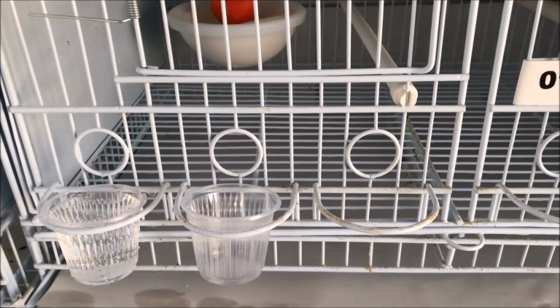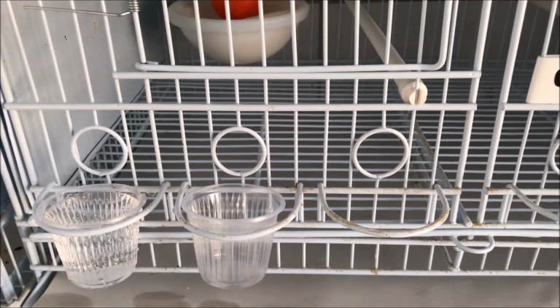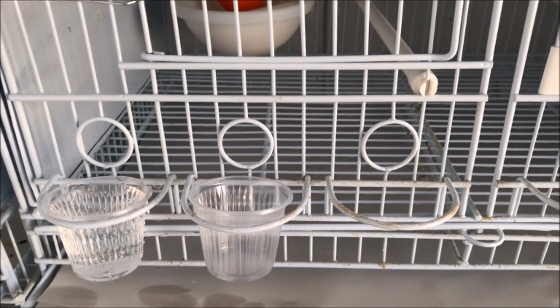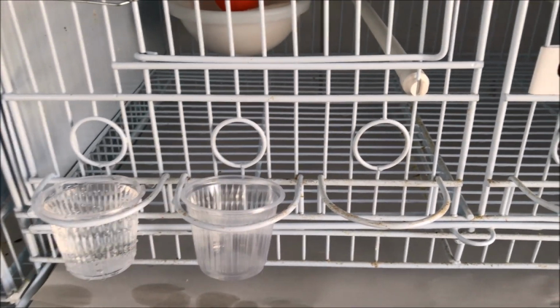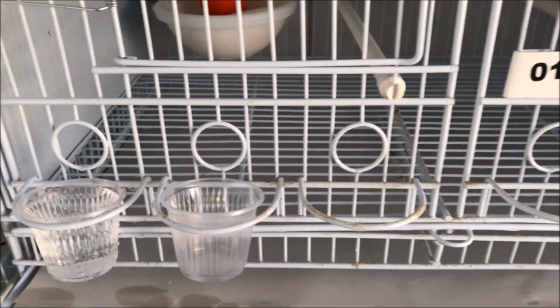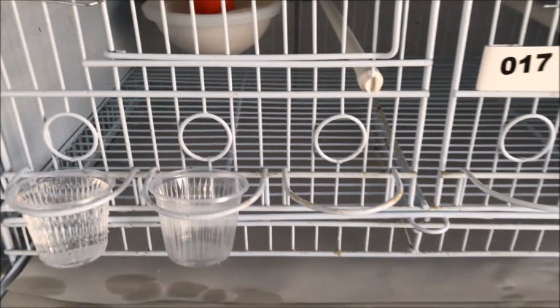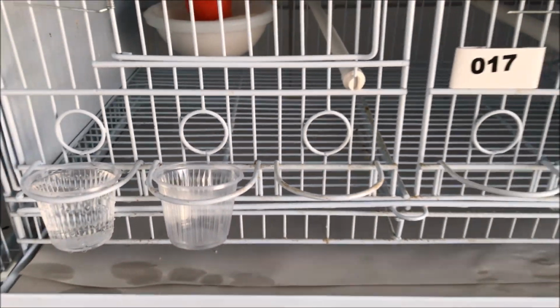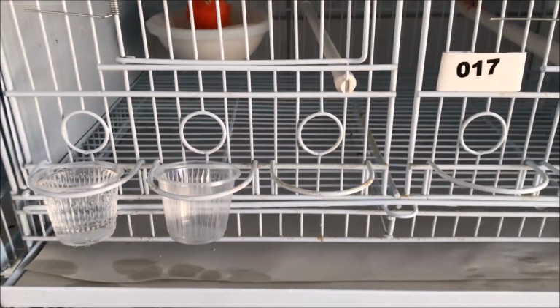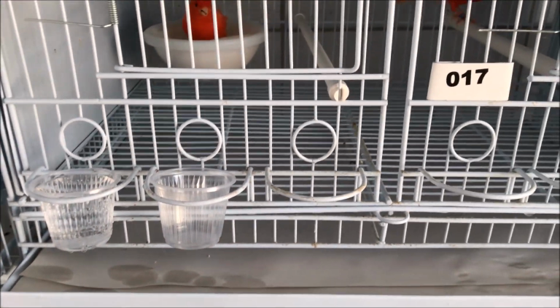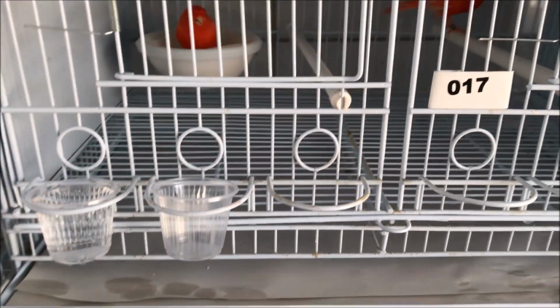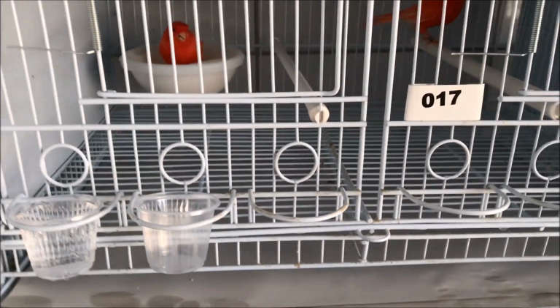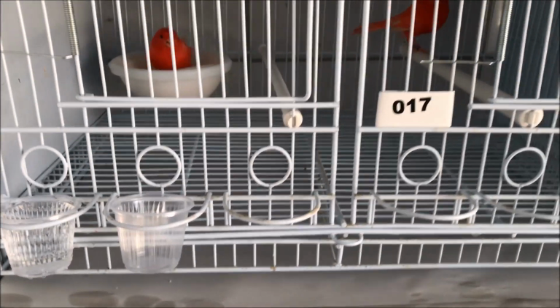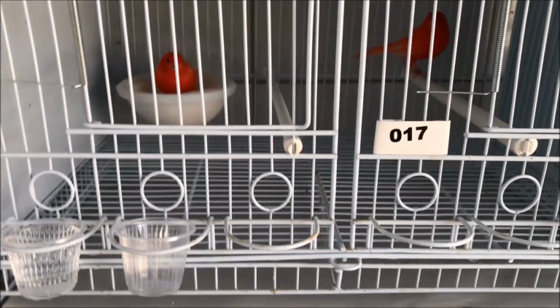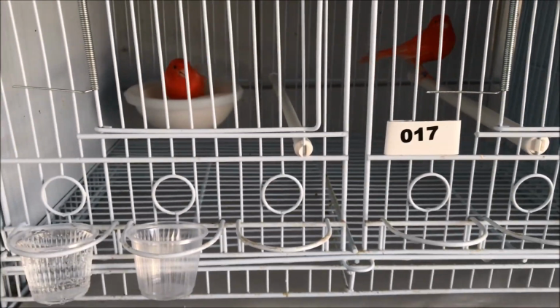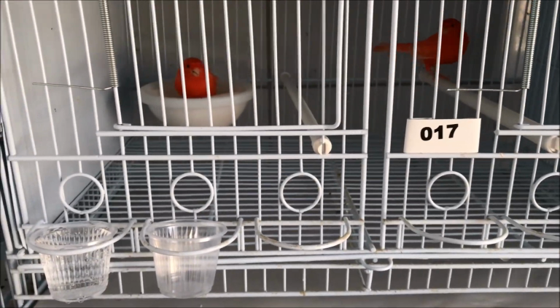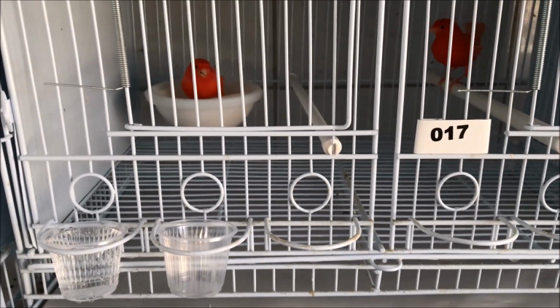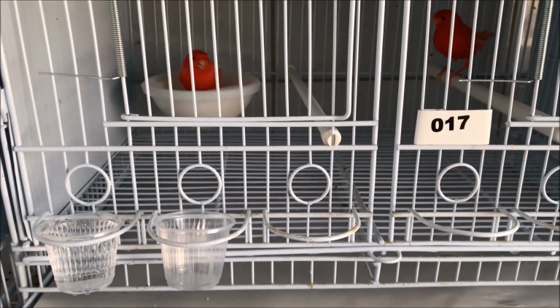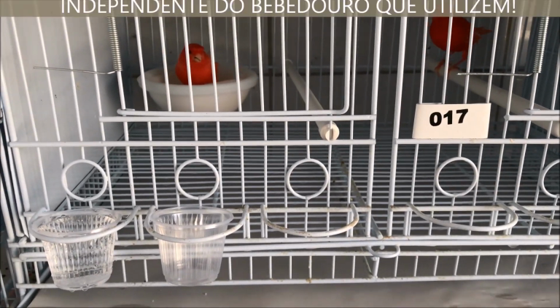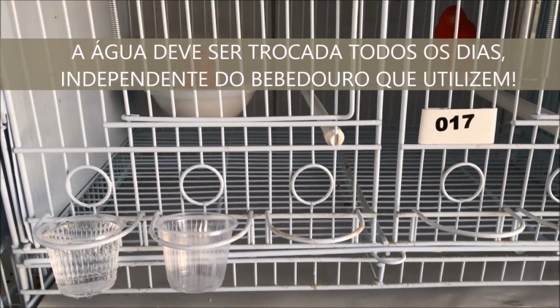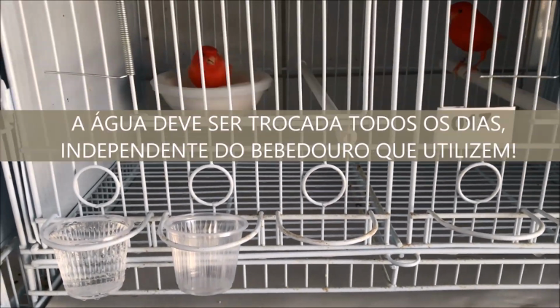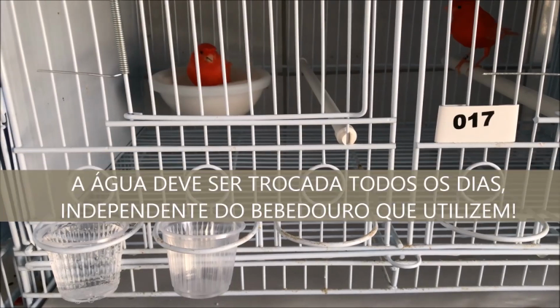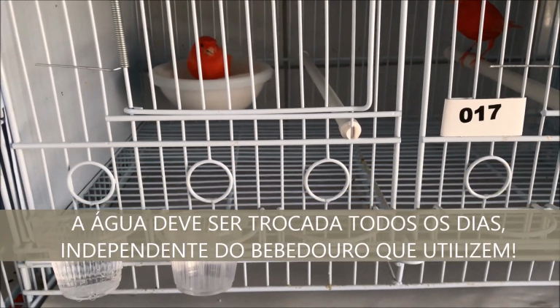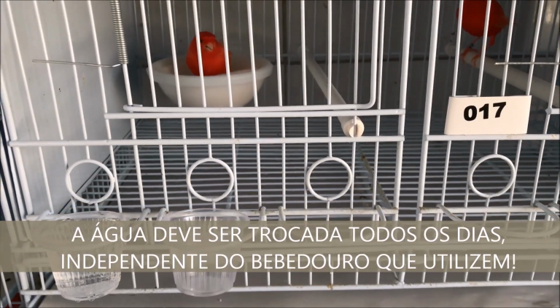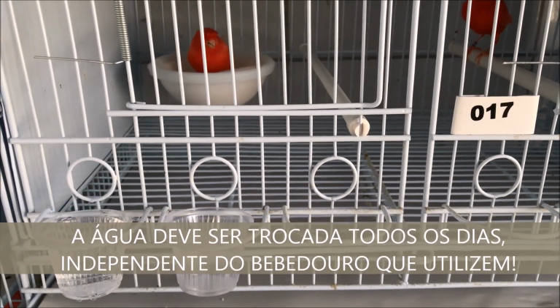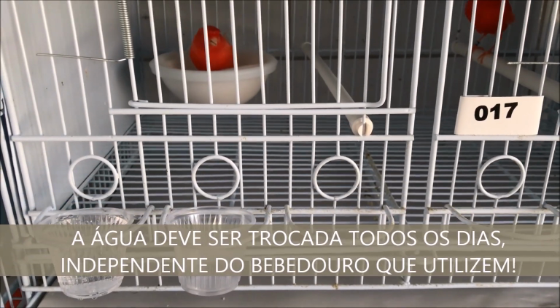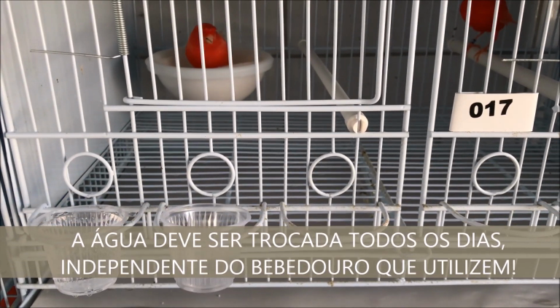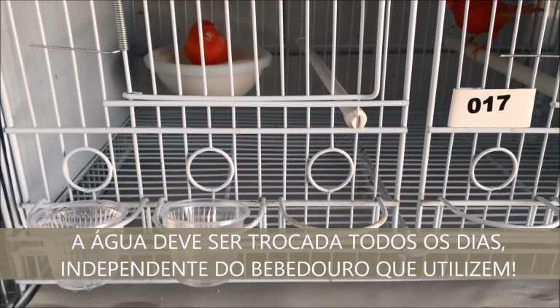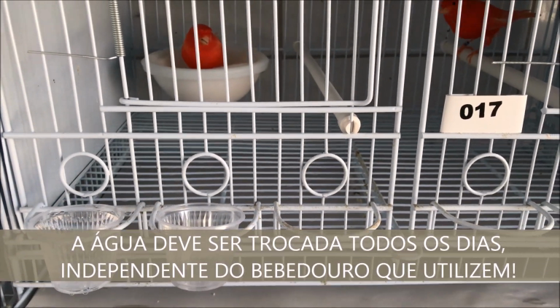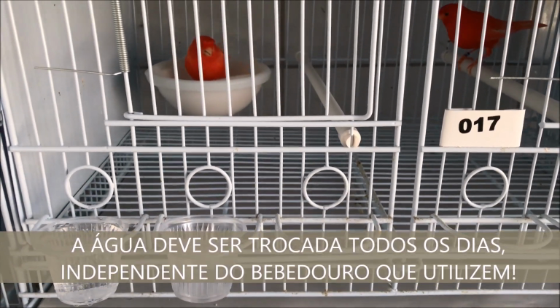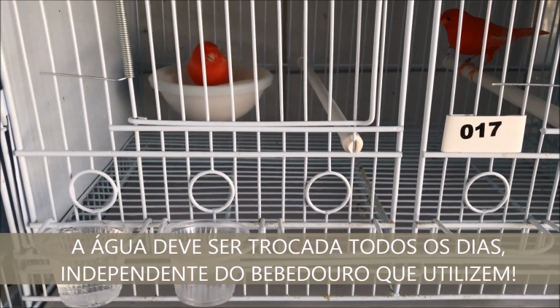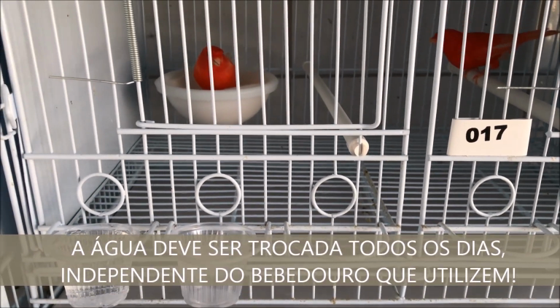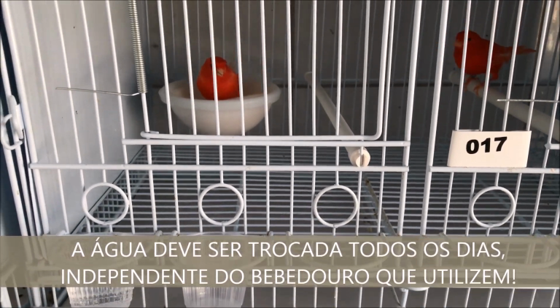I put water in my canary enclosure. Remember, you have to take water every day. That's a fact!